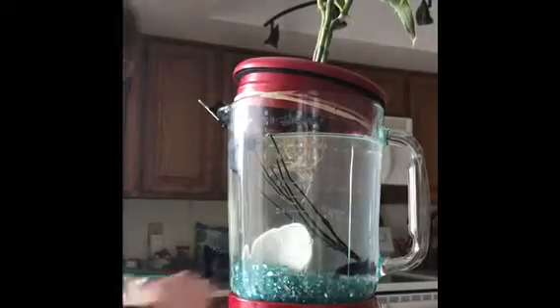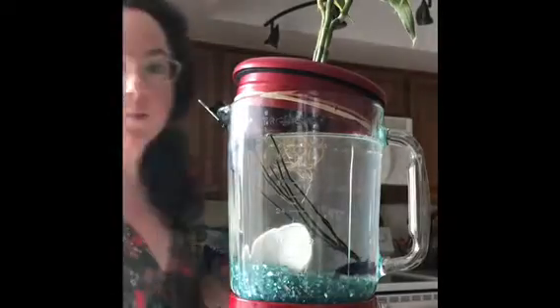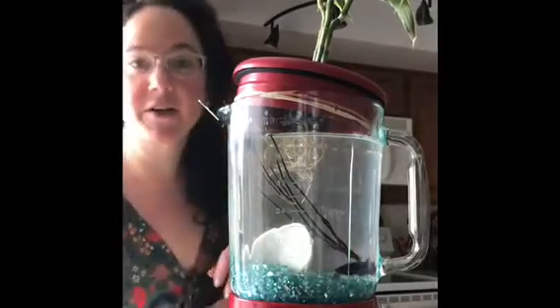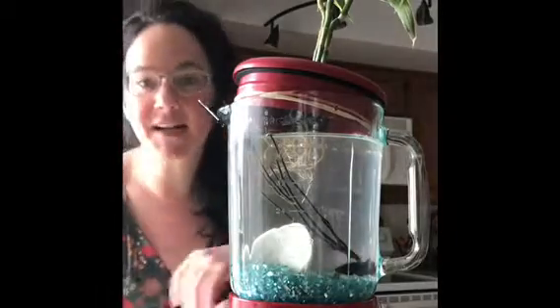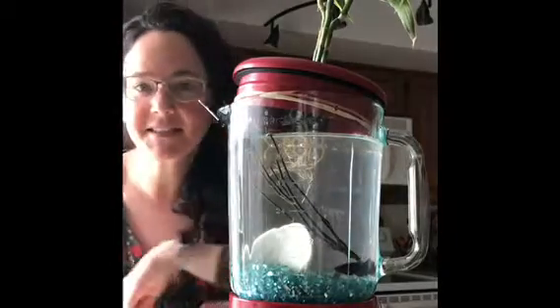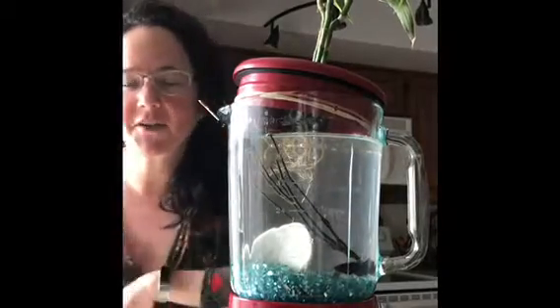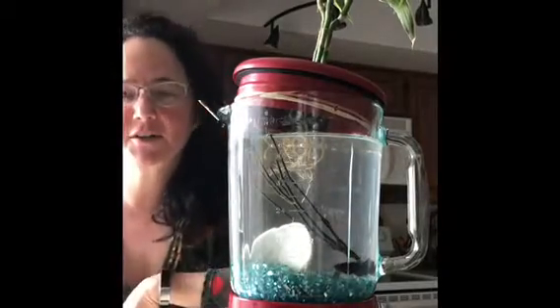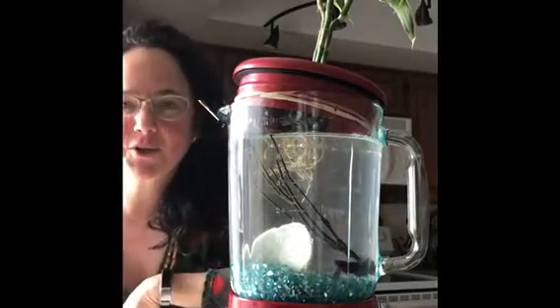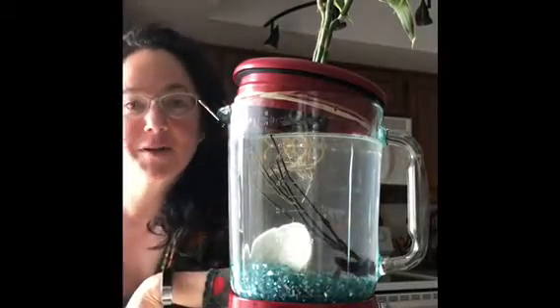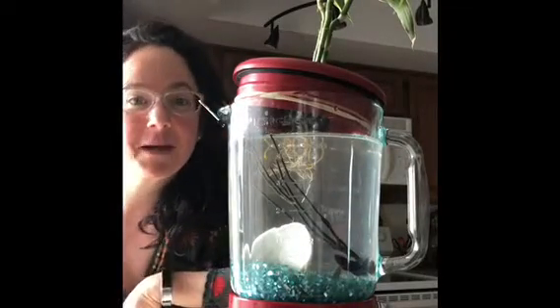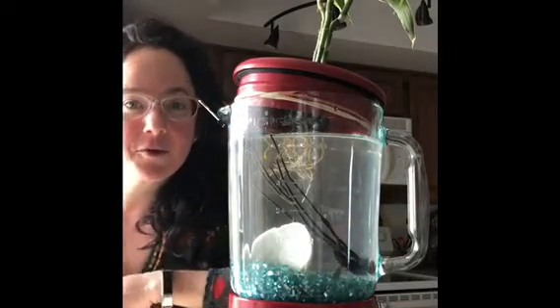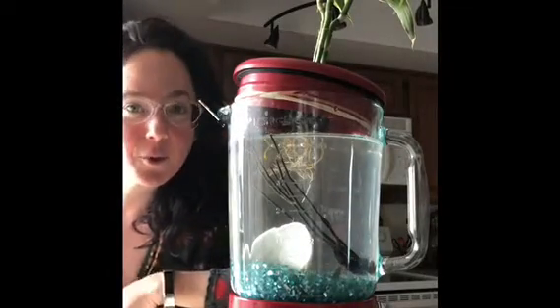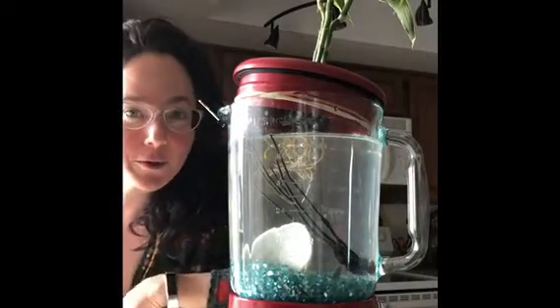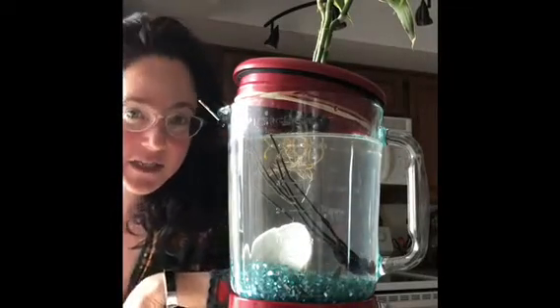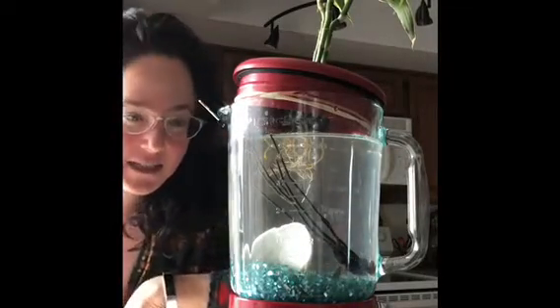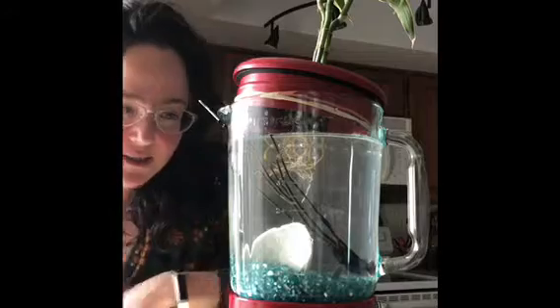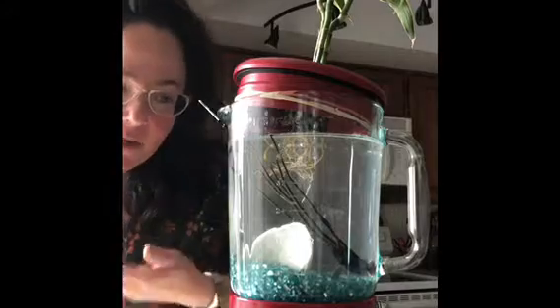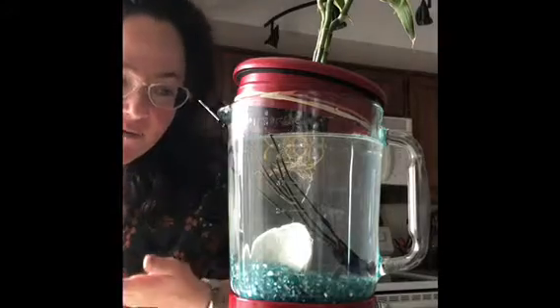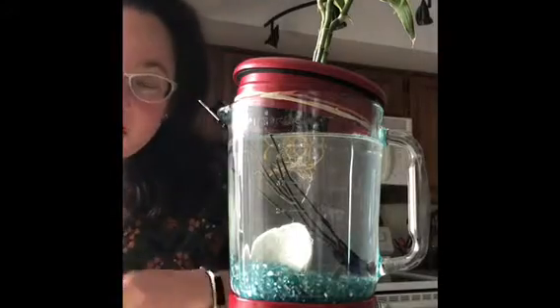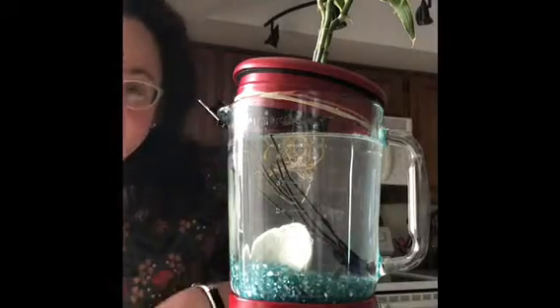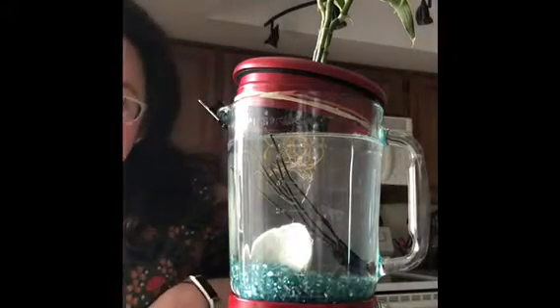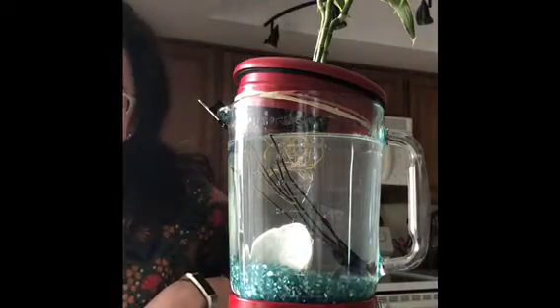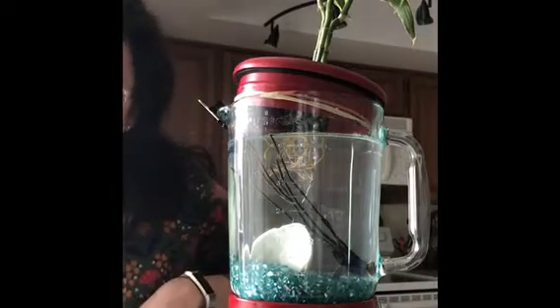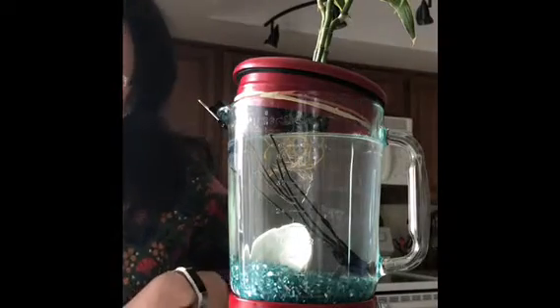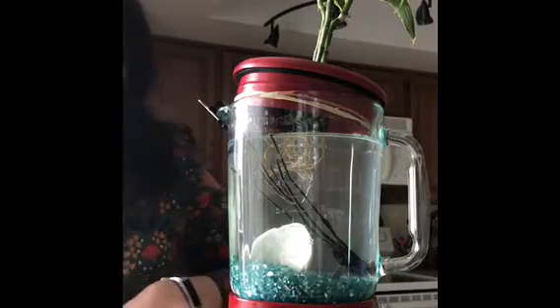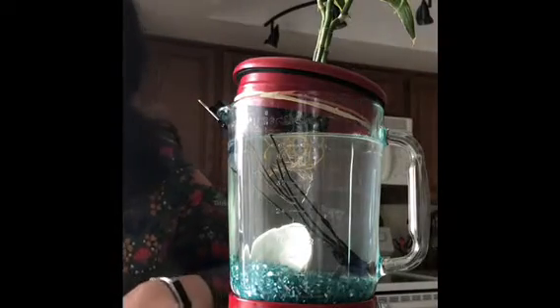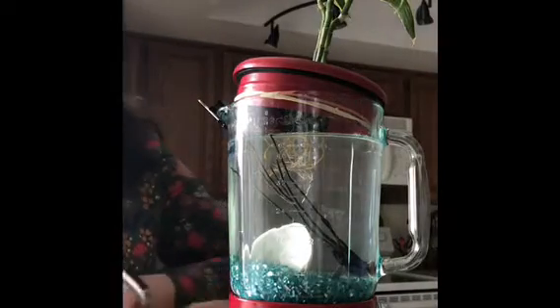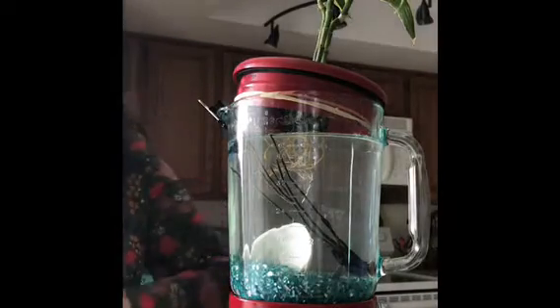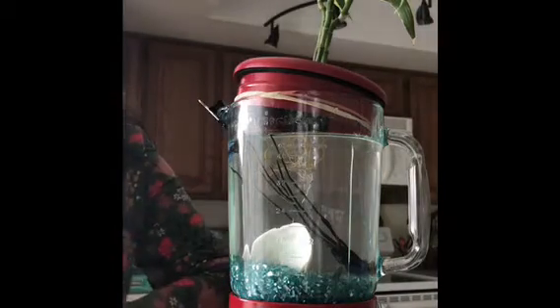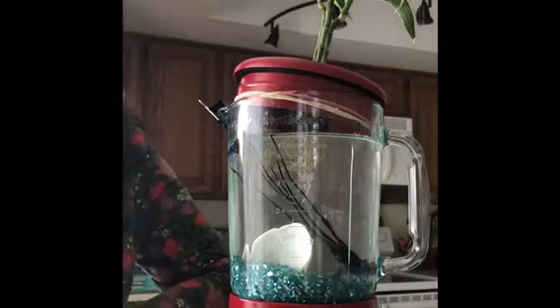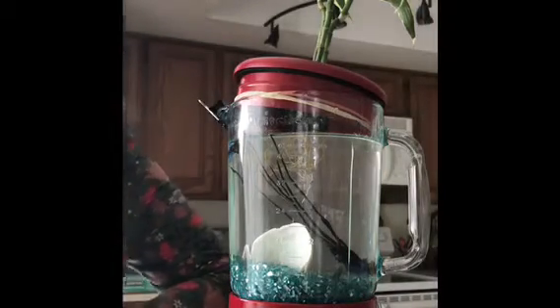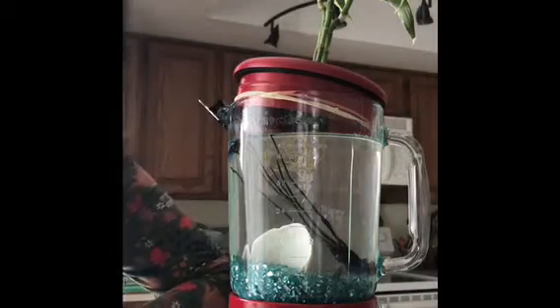Good morning, friends. I thought I'd show you one of my other morning routines. A few weeks ago, I bought some new friends, LaDonna and Dolores.